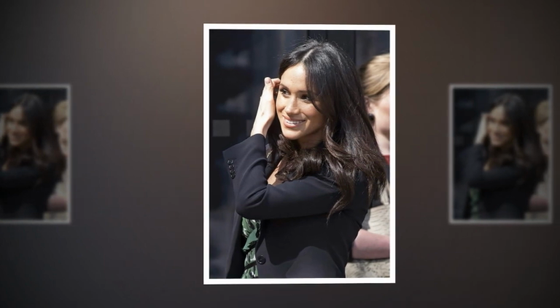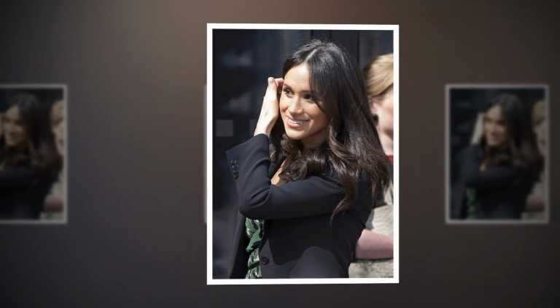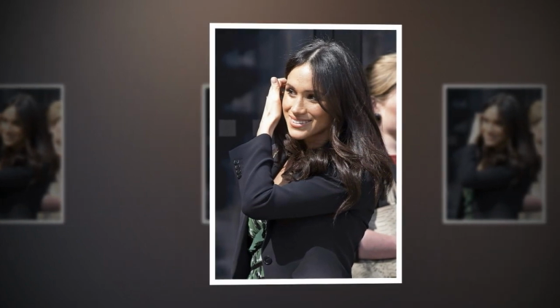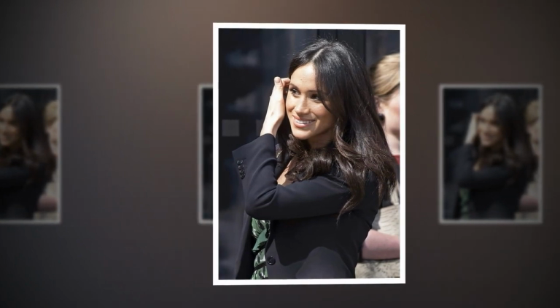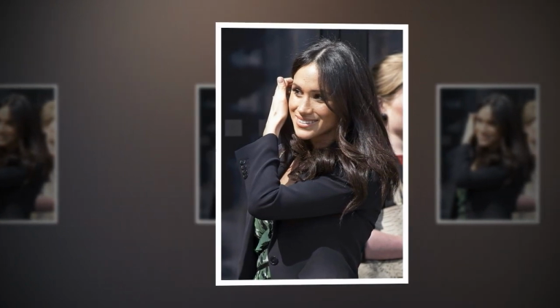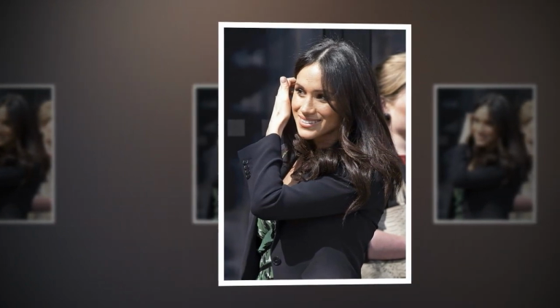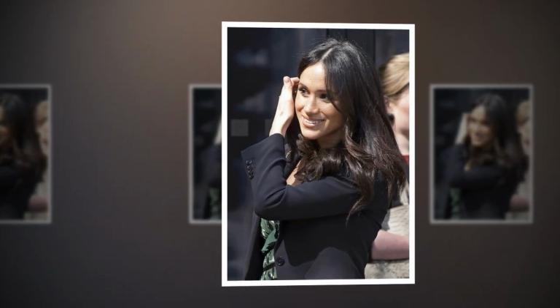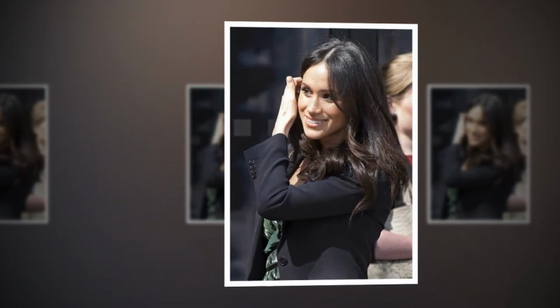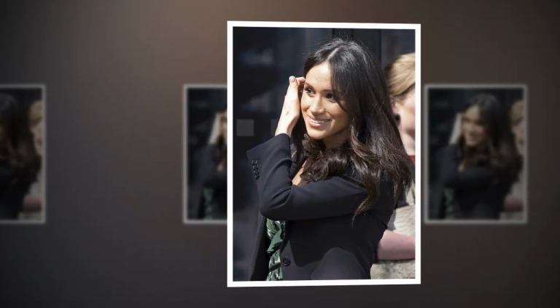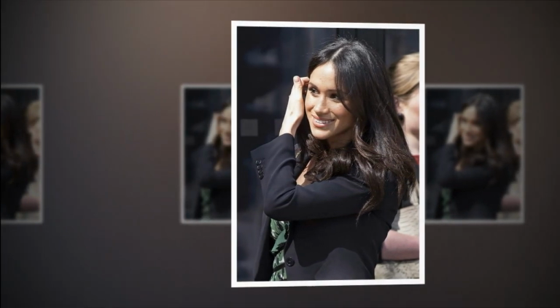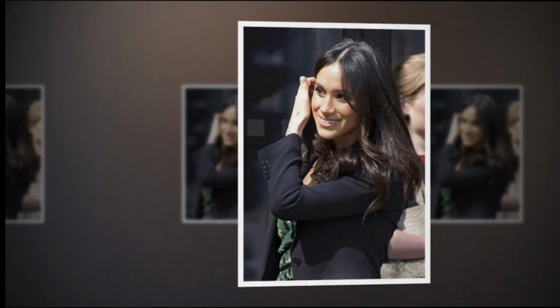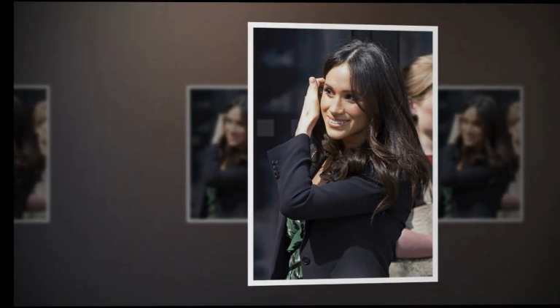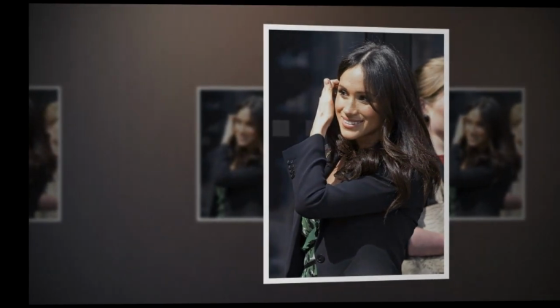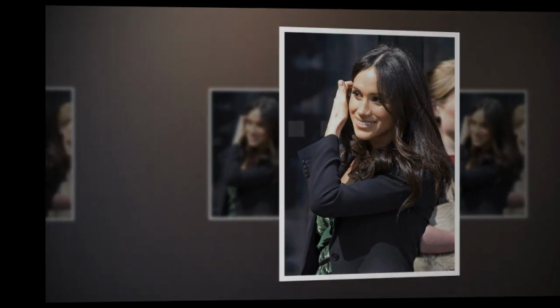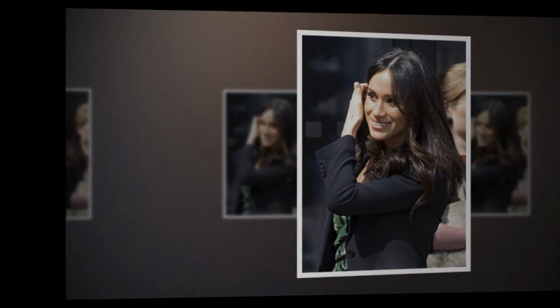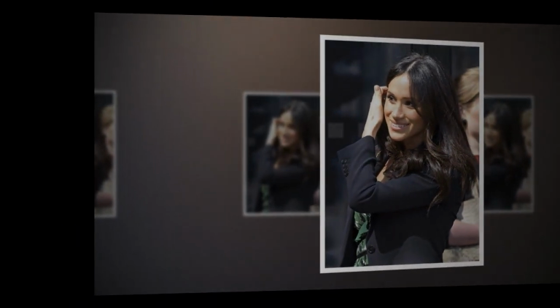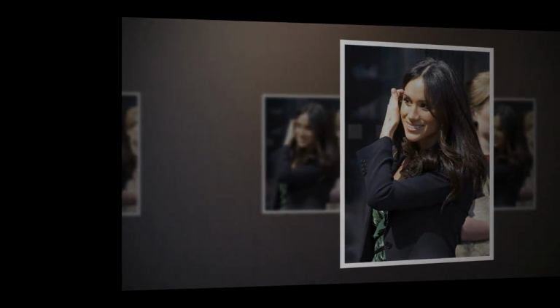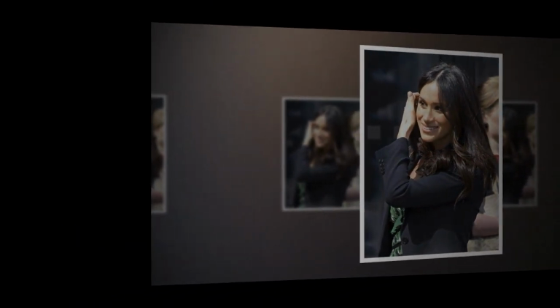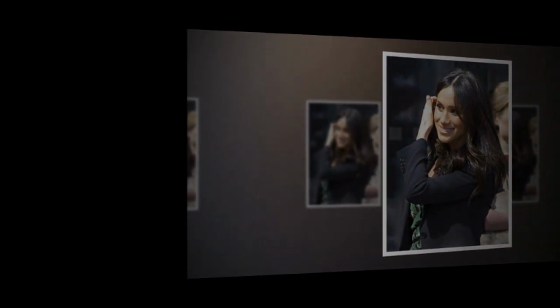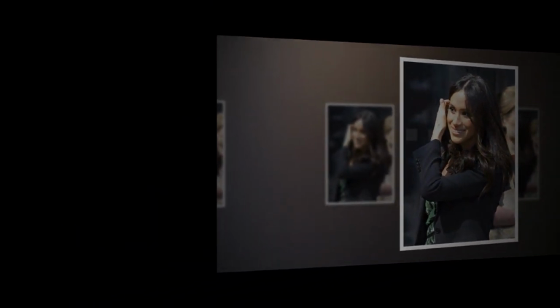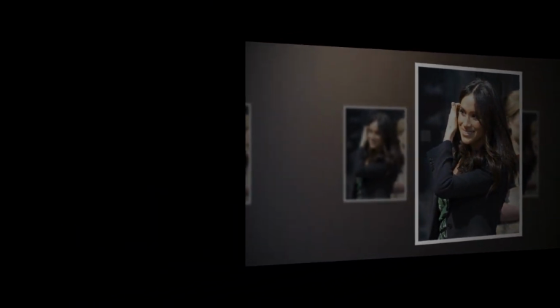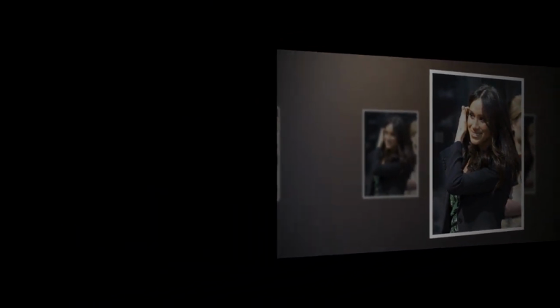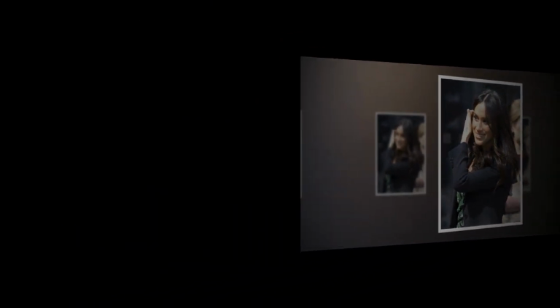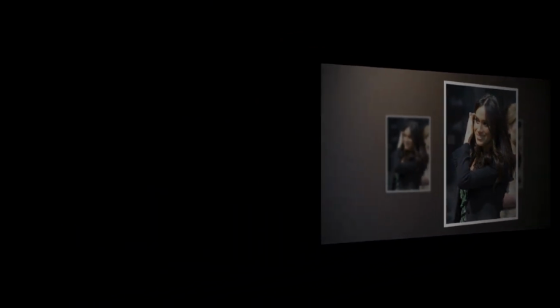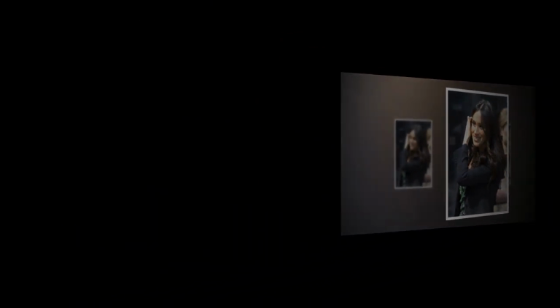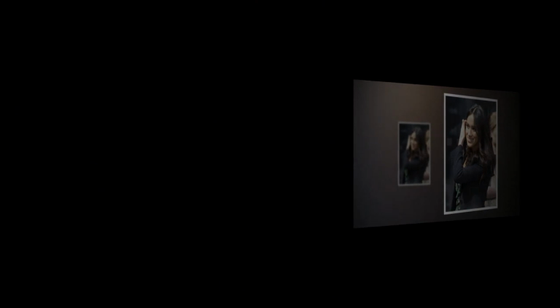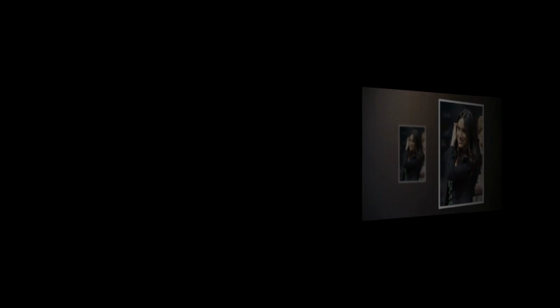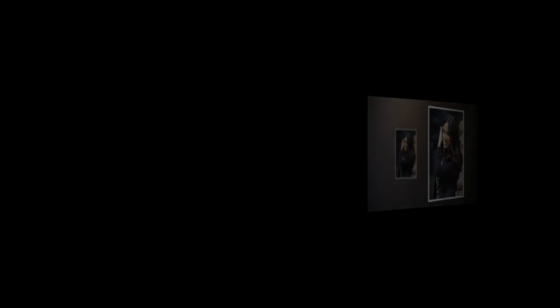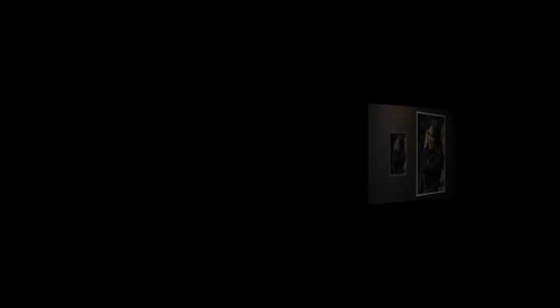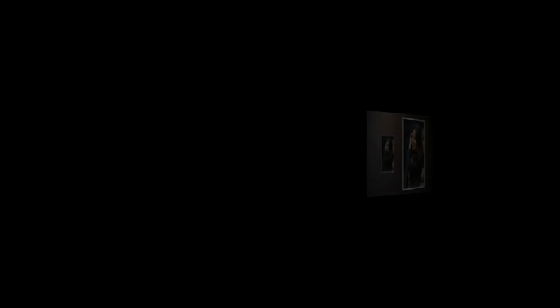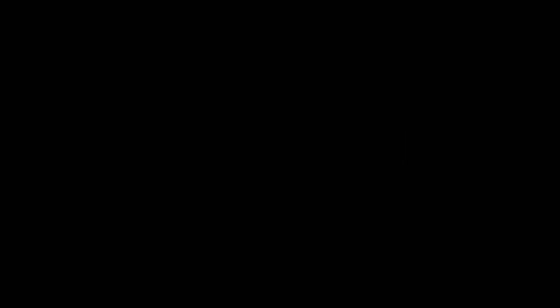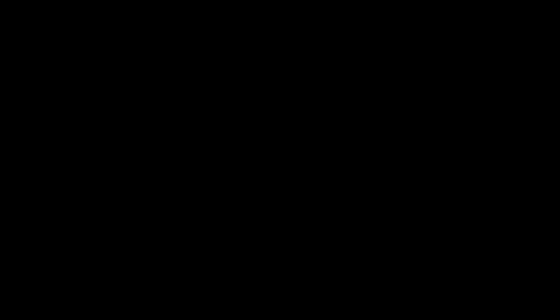These days, Meghan sees celebrity facialist Sarah Chapman, who claims to deliver results that are both dramatic and instant.